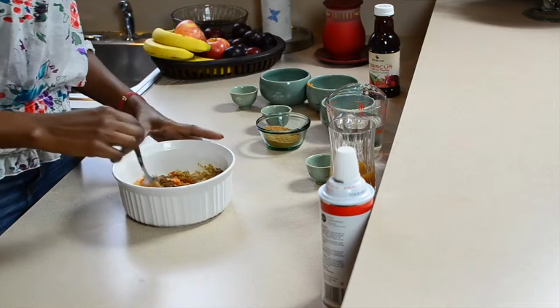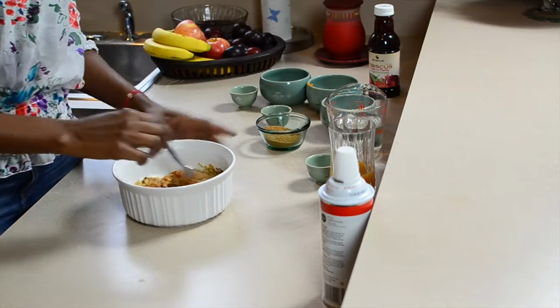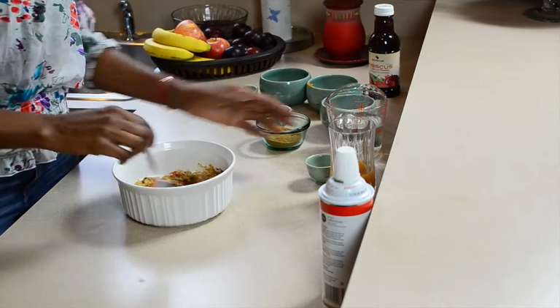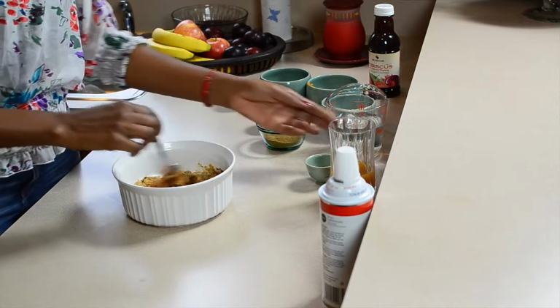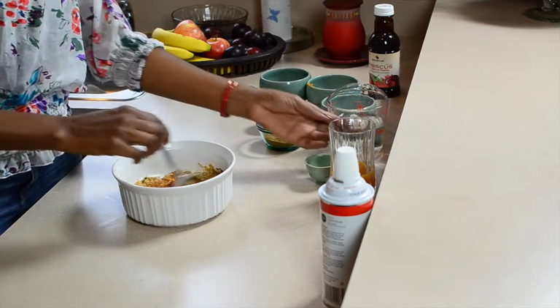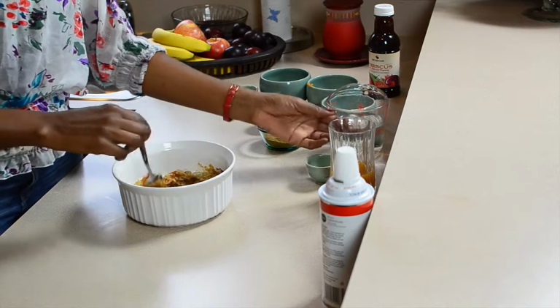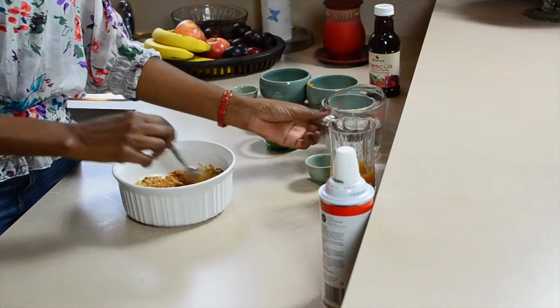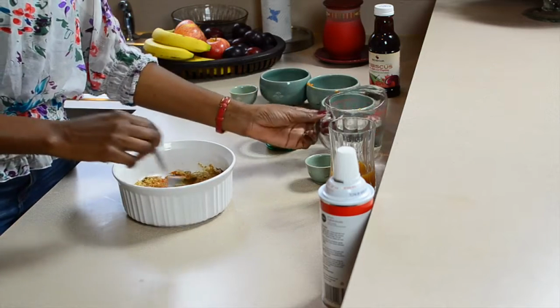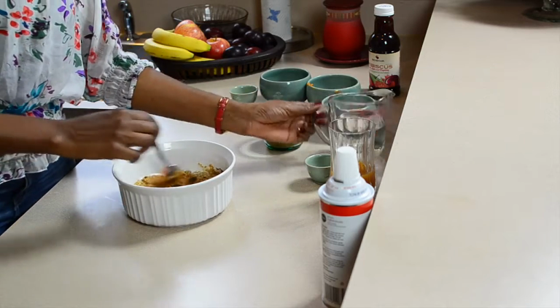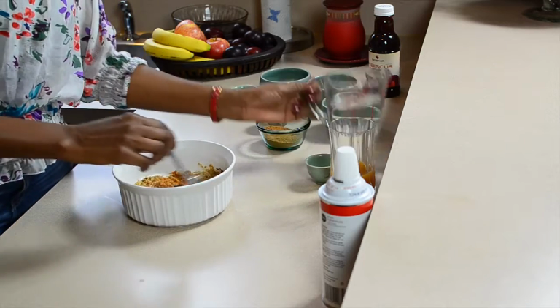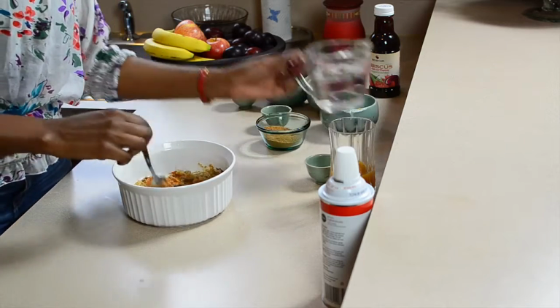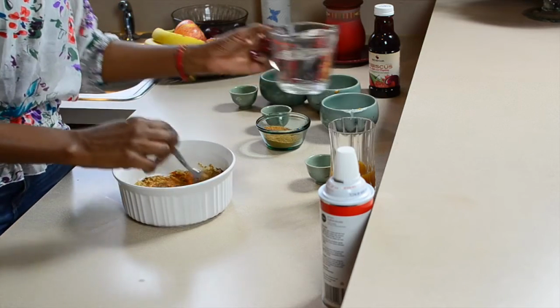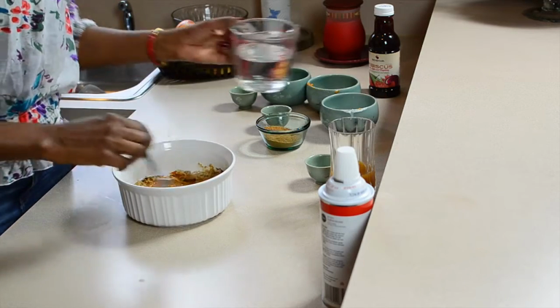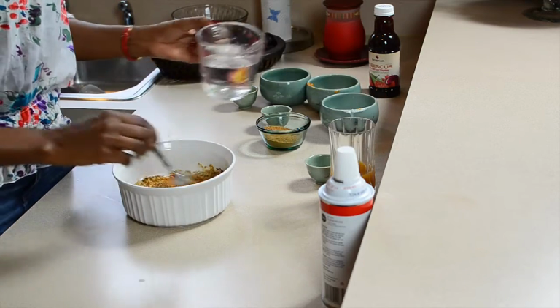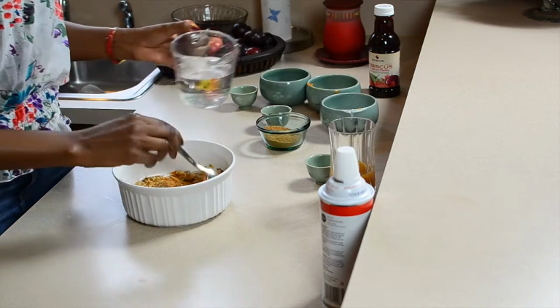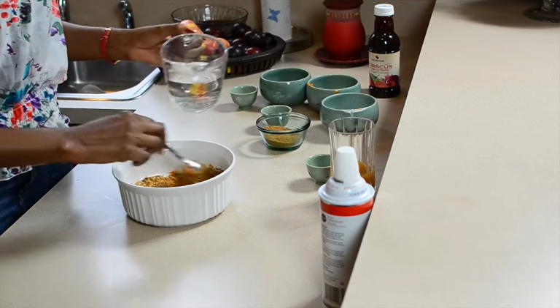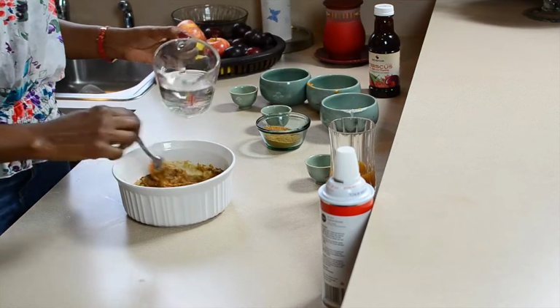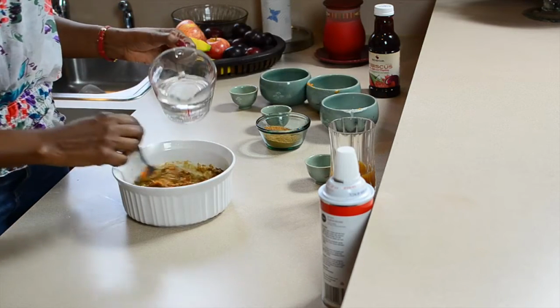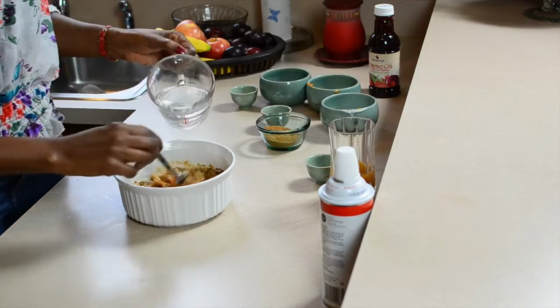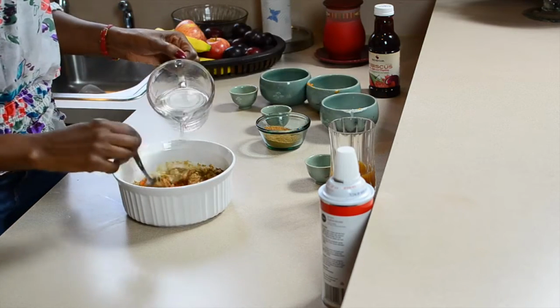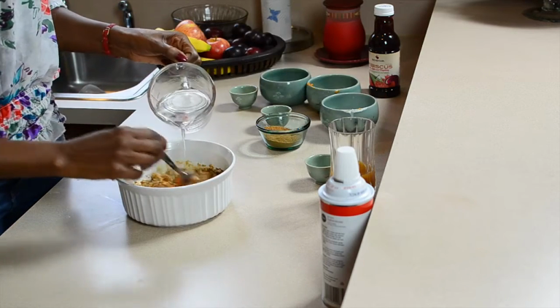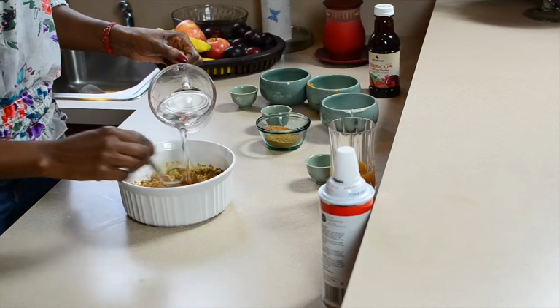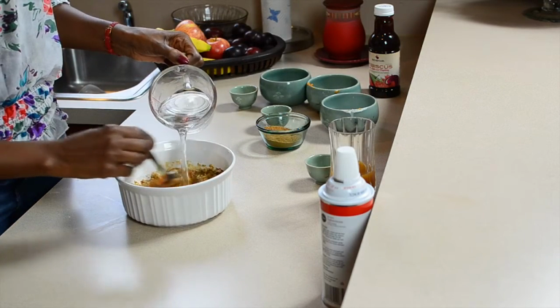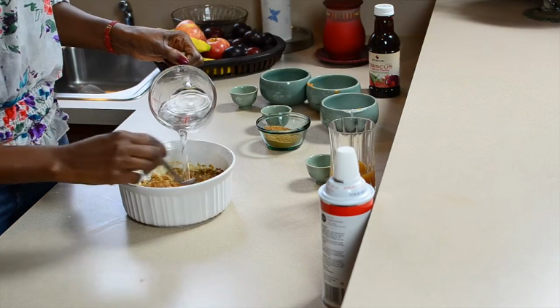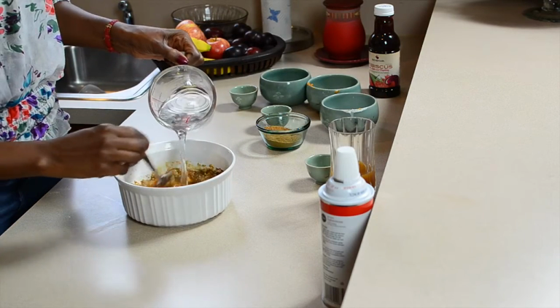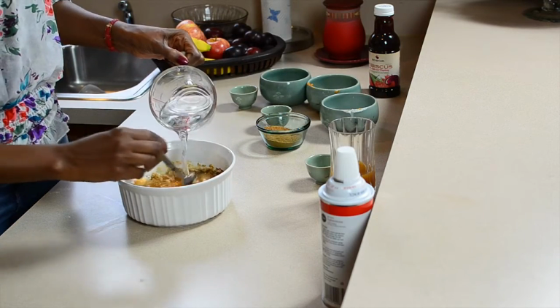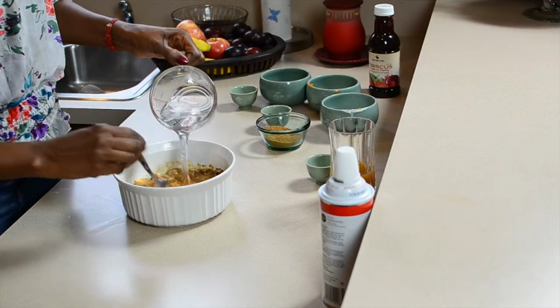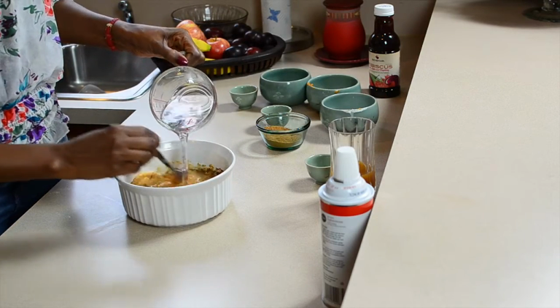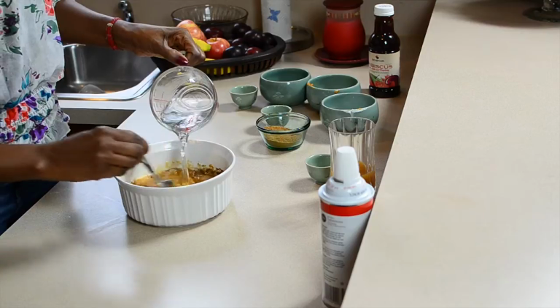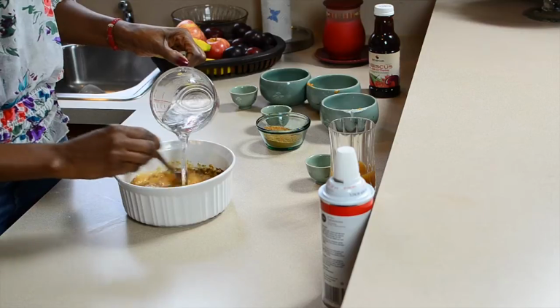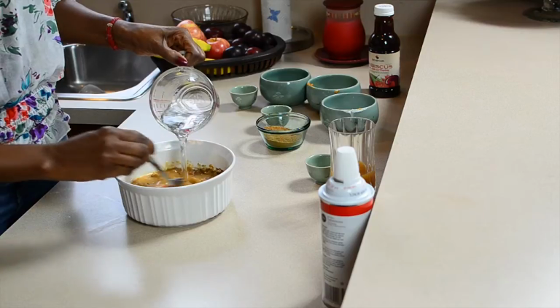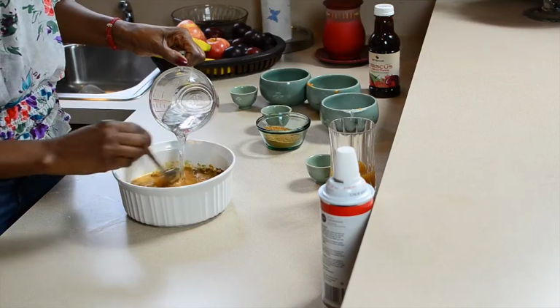And we're gonna add about one and a quarter cups of water to this.